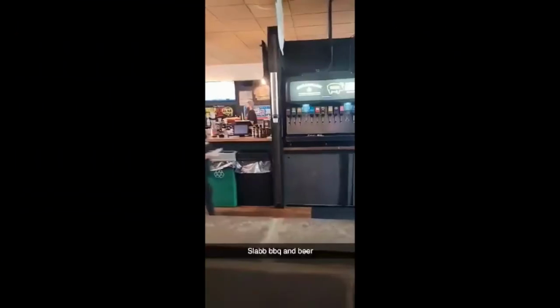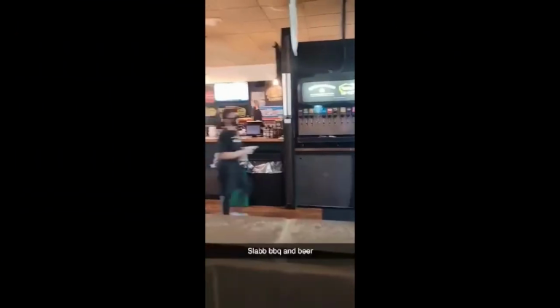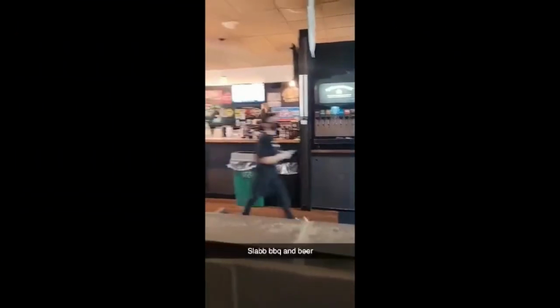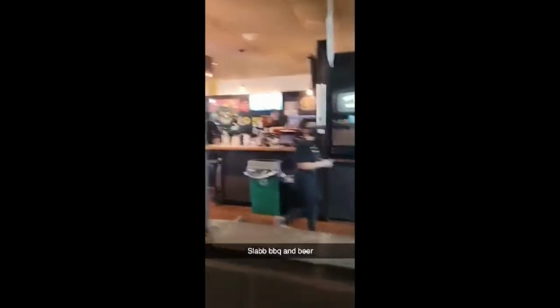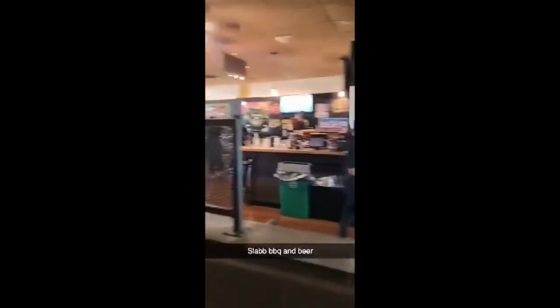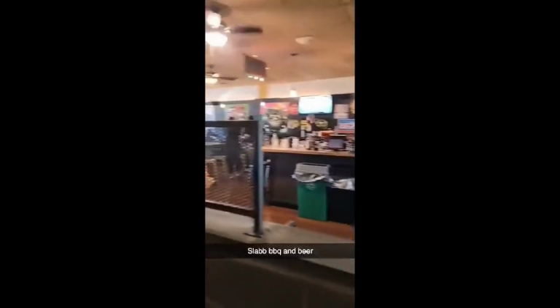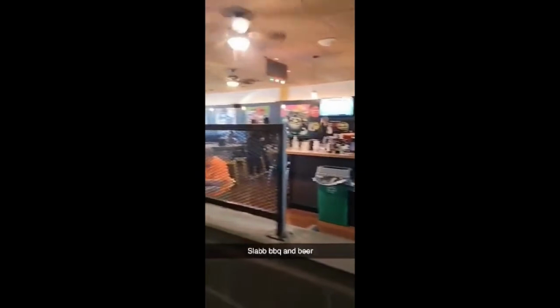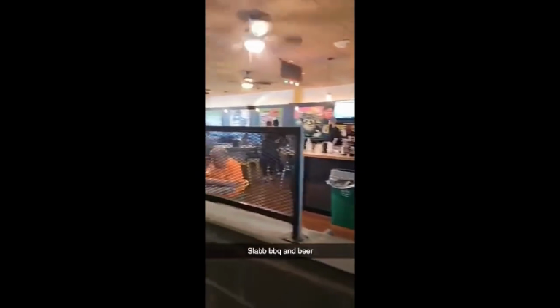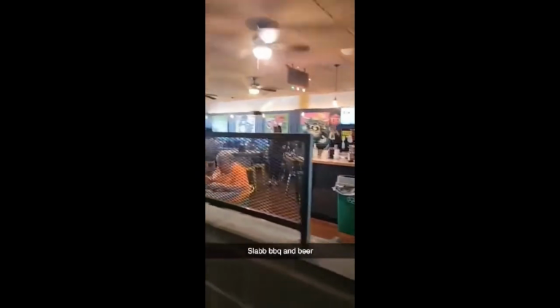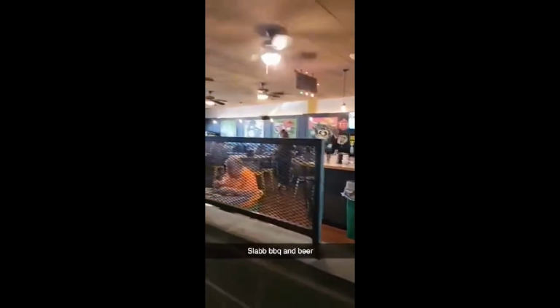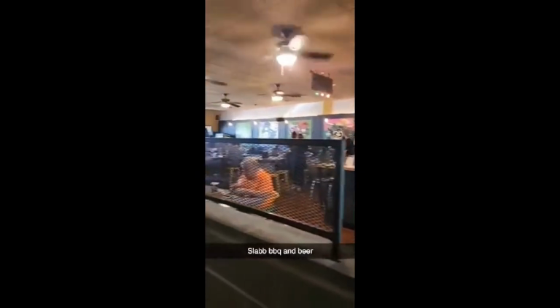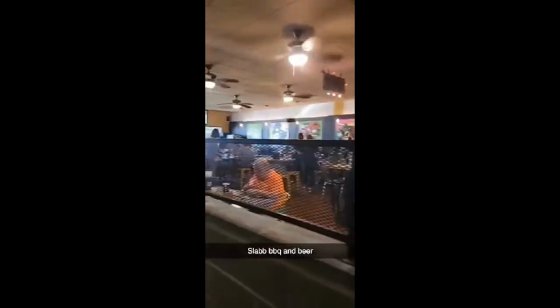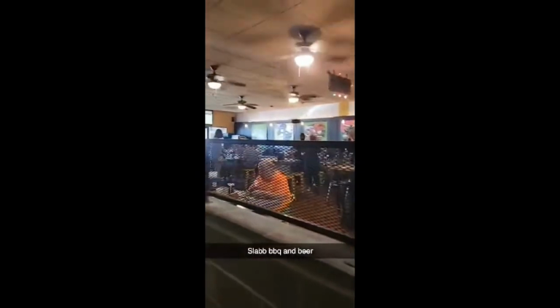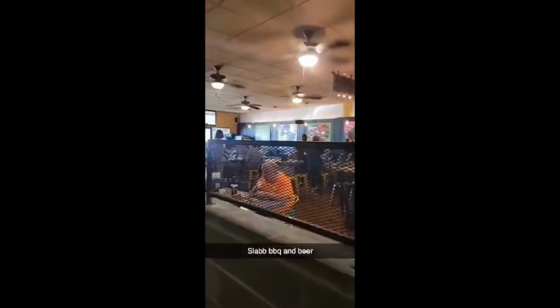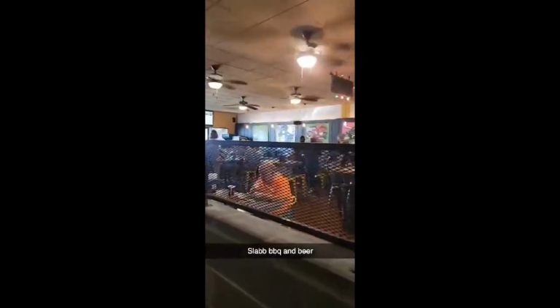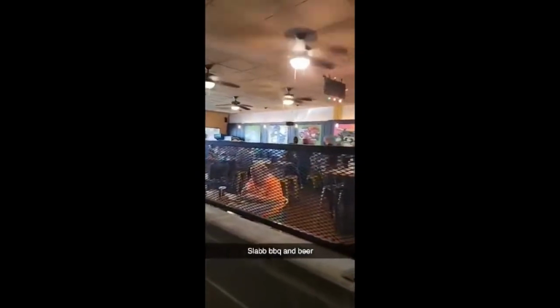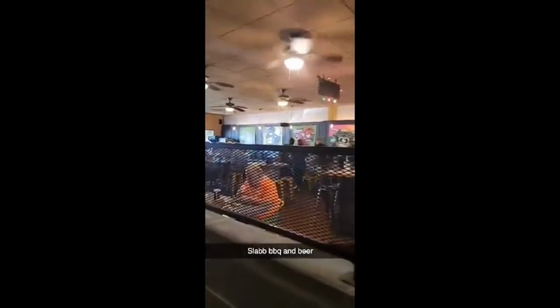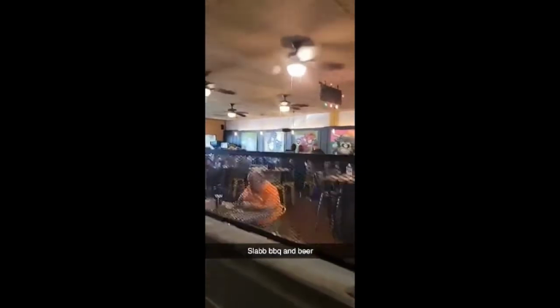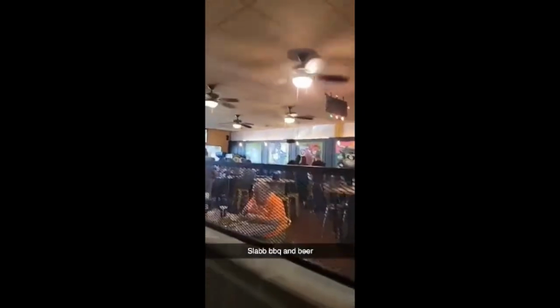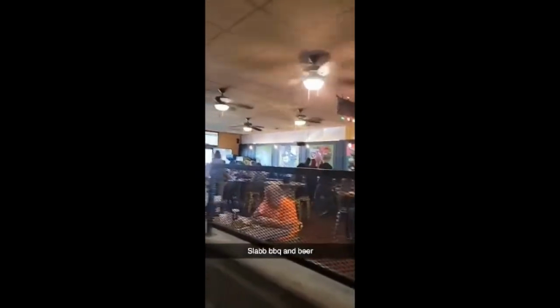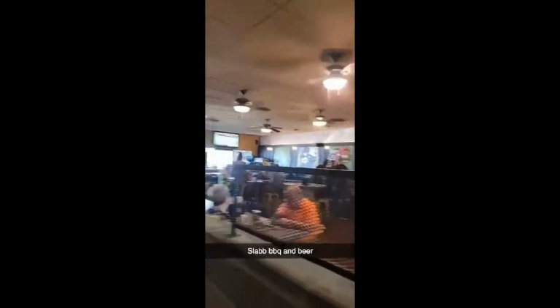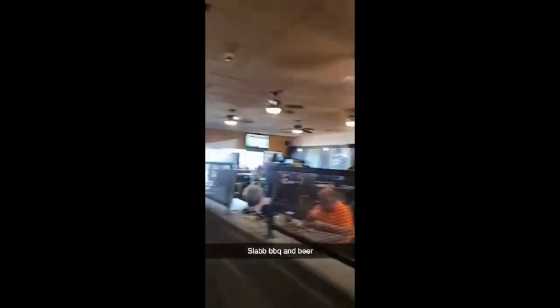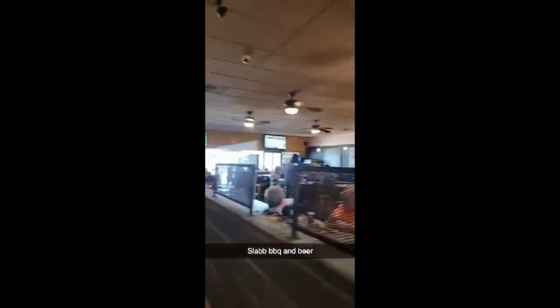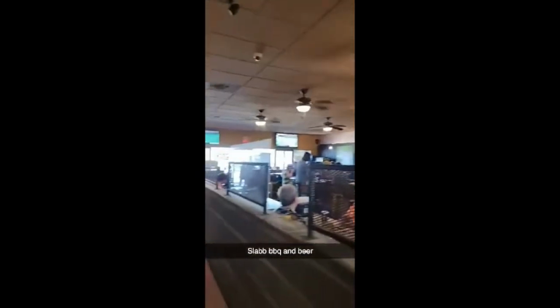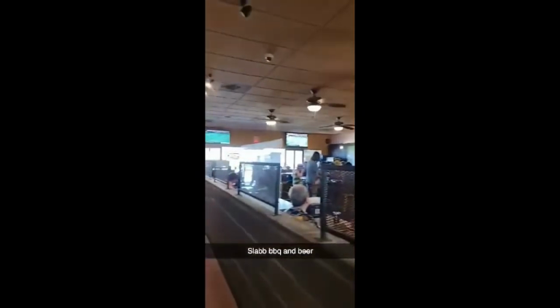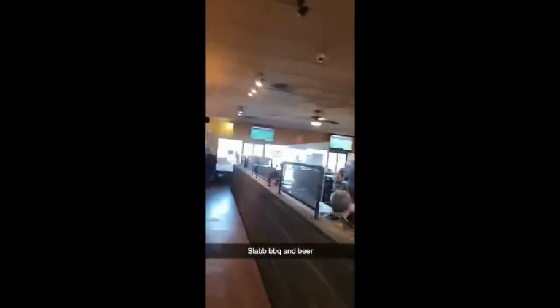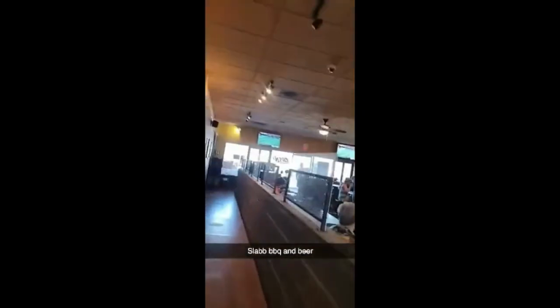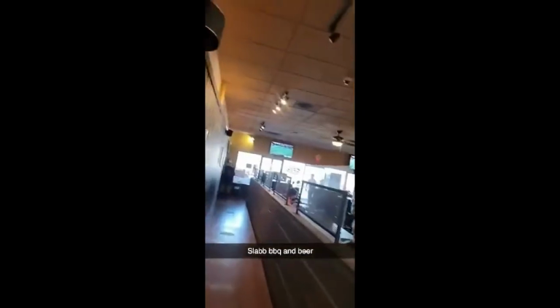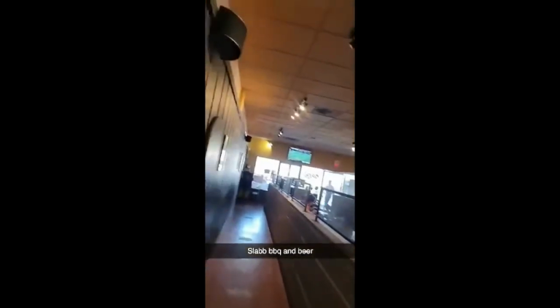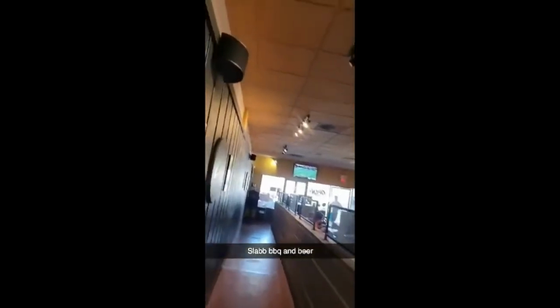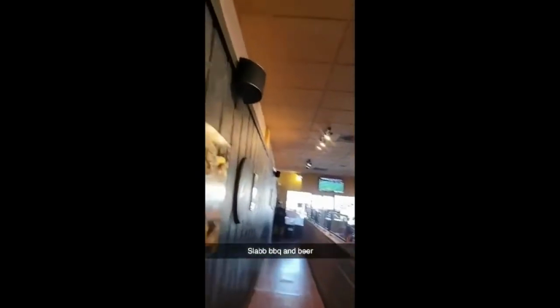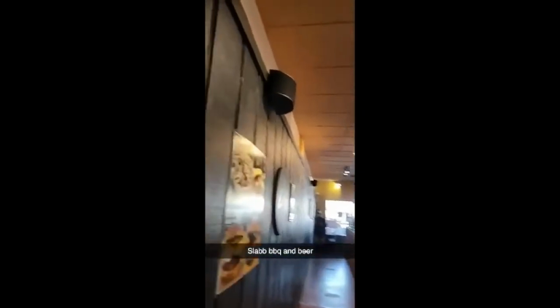We're at Slab Barbecue and Beer. This is how it looks on the inside.